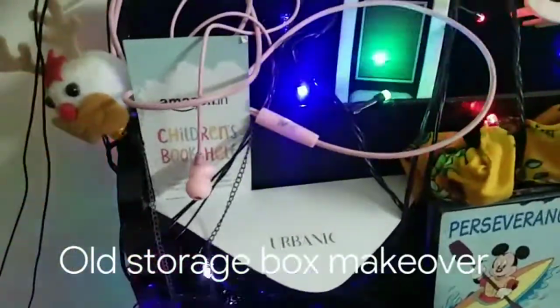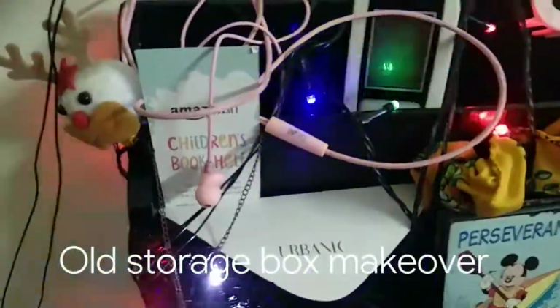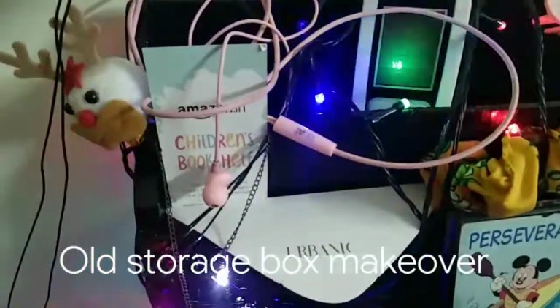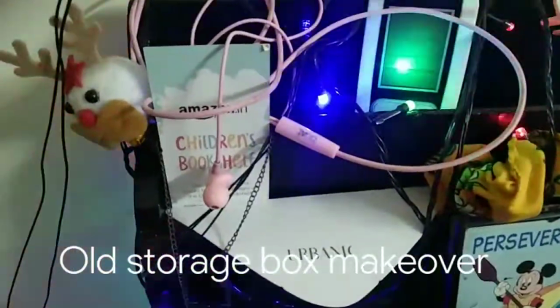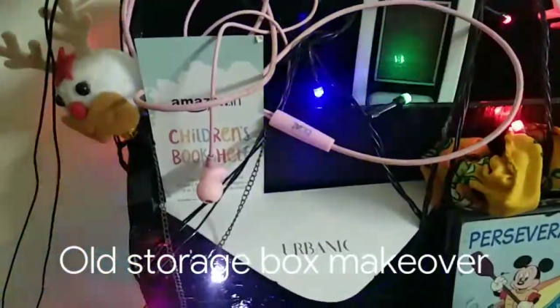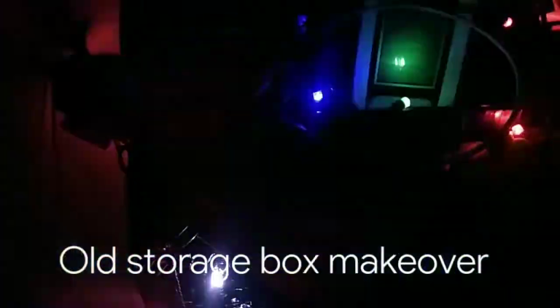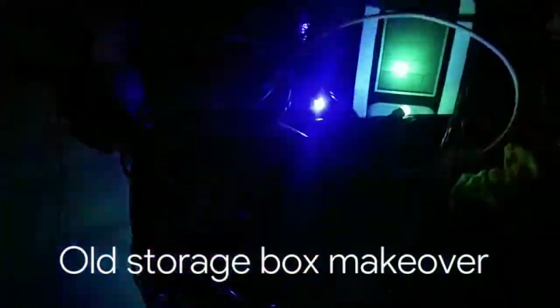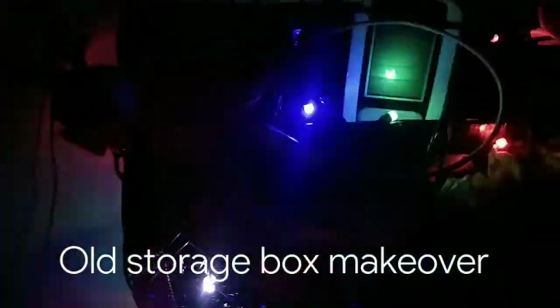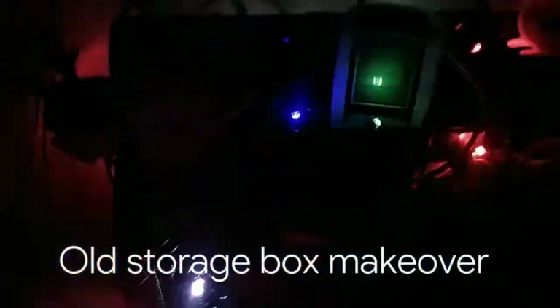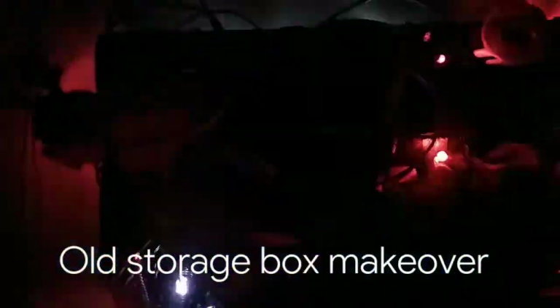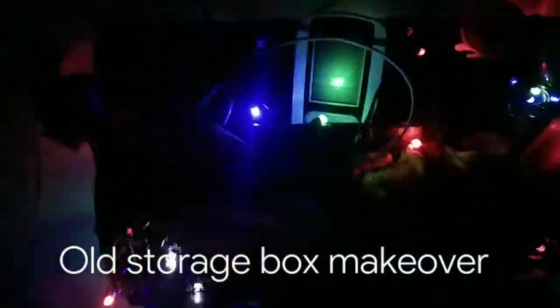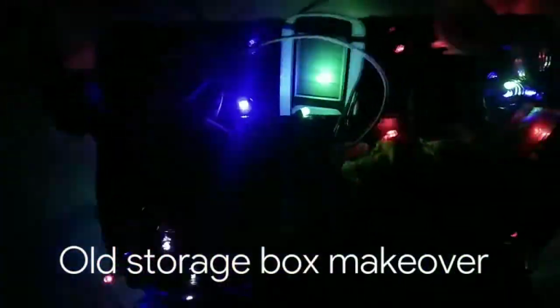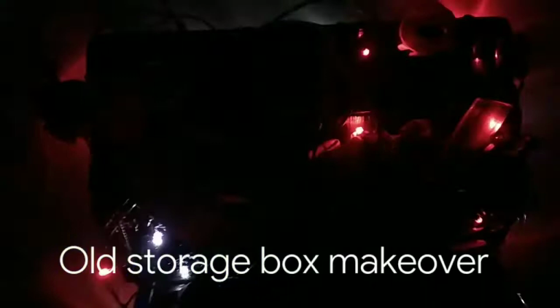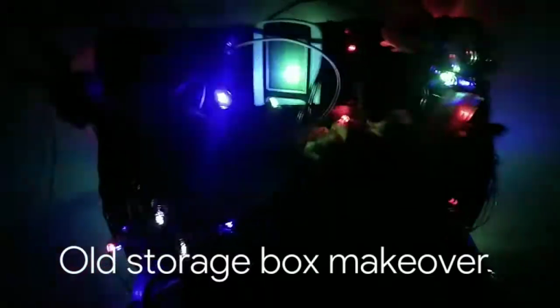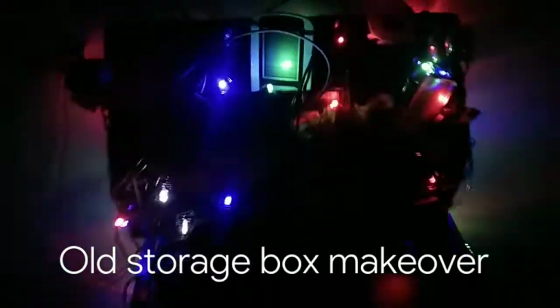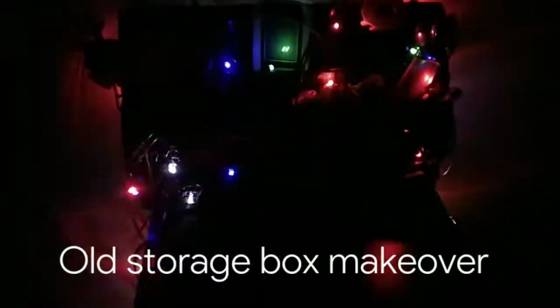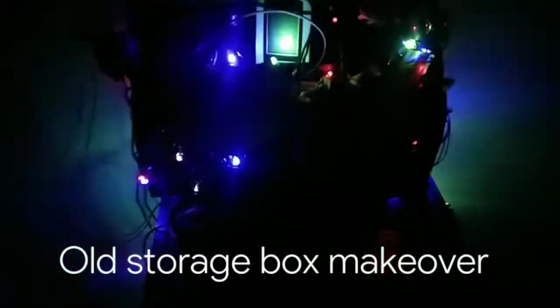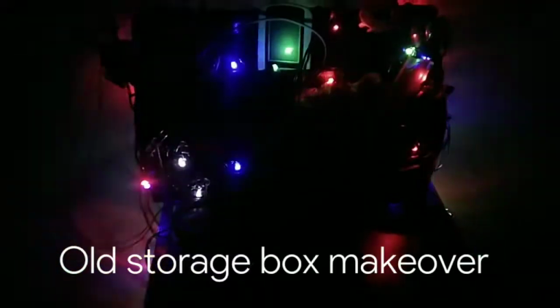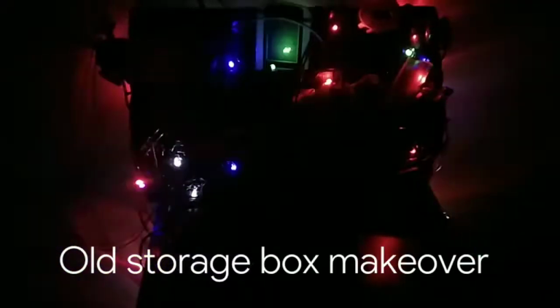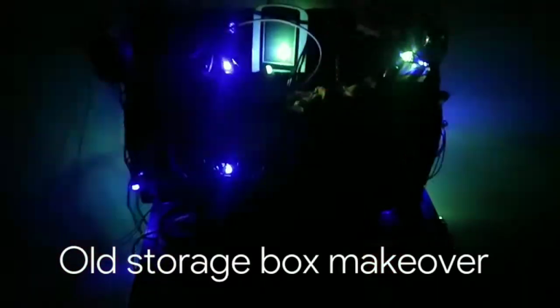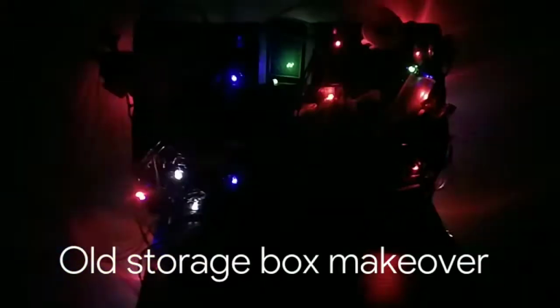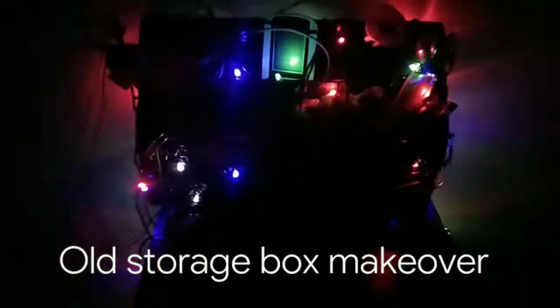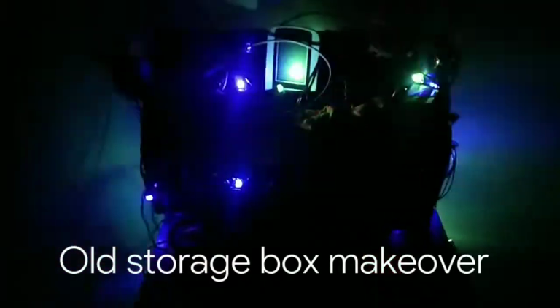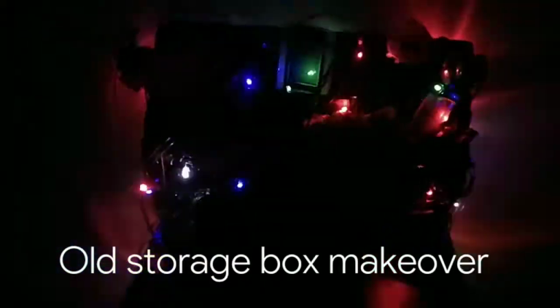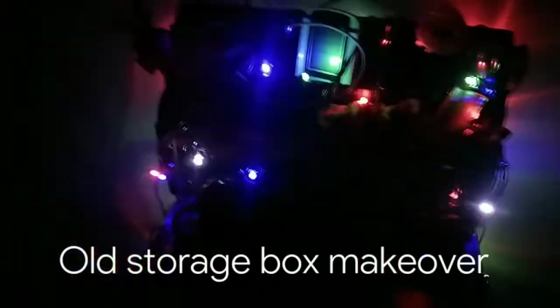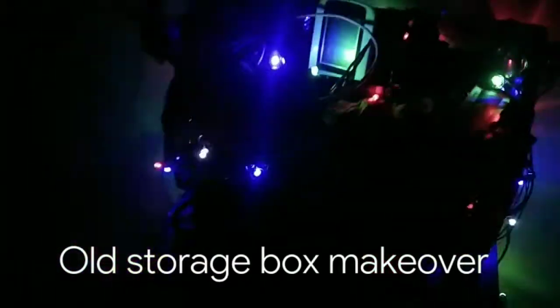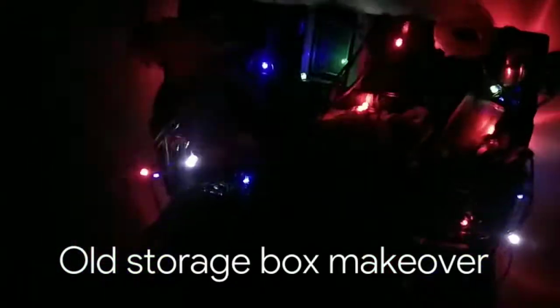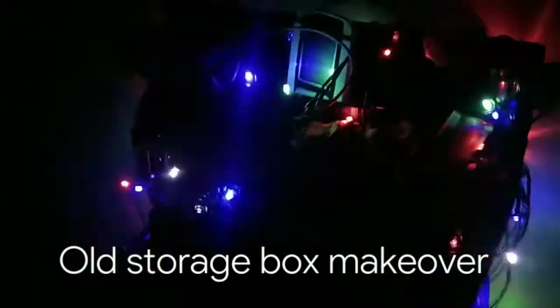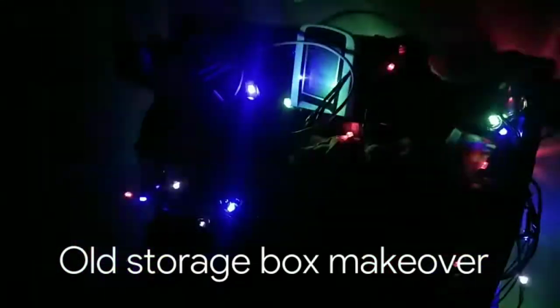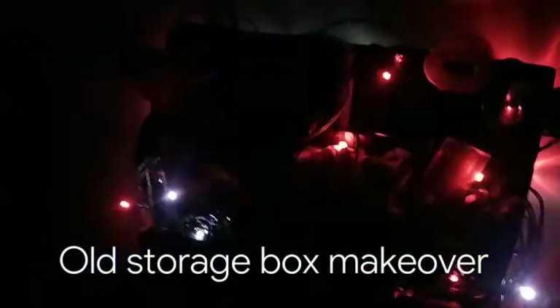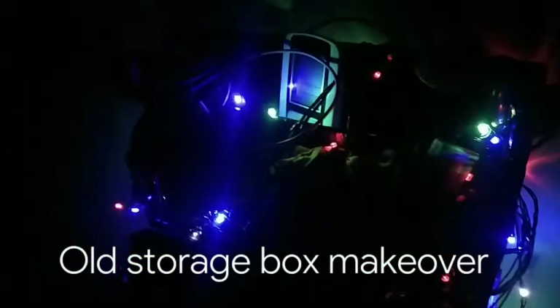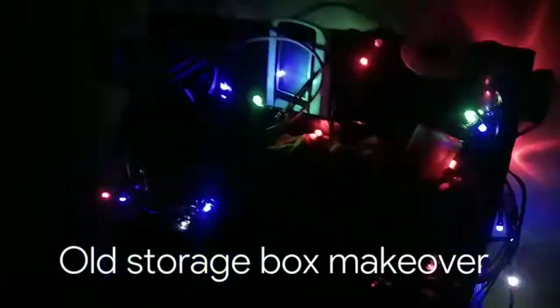I'm just quickly going to turn on the lights so let's just see how it looks. It looks nice. I like it.